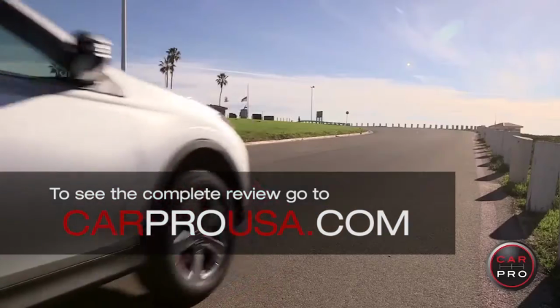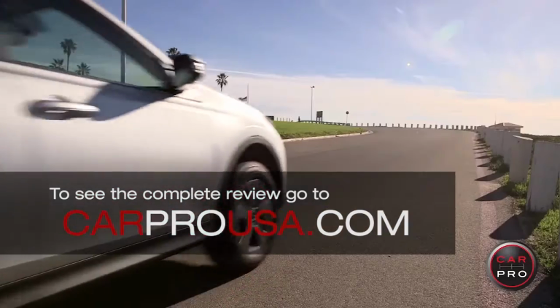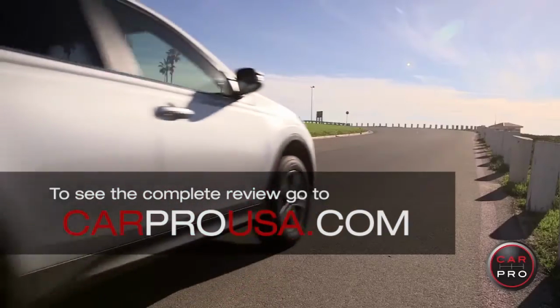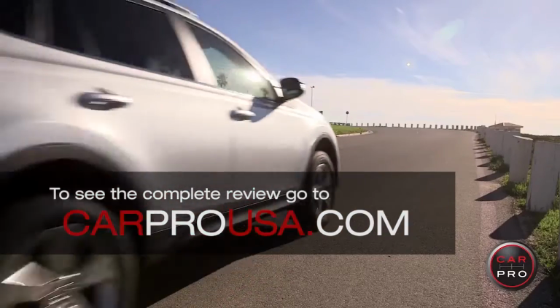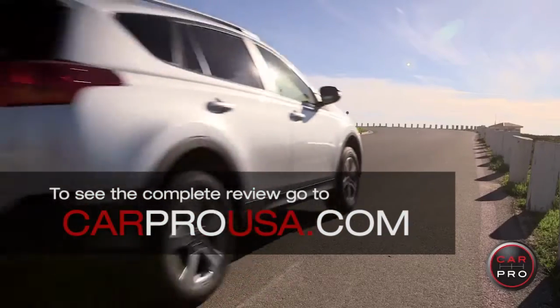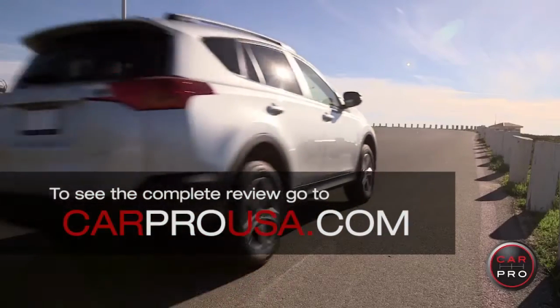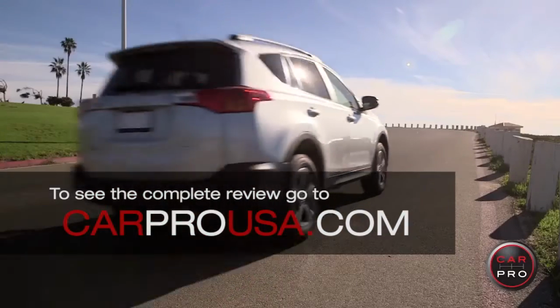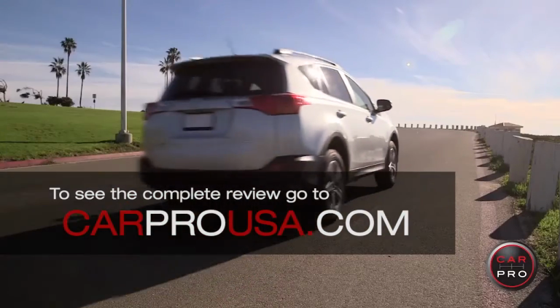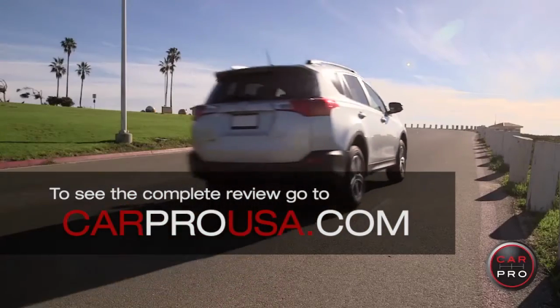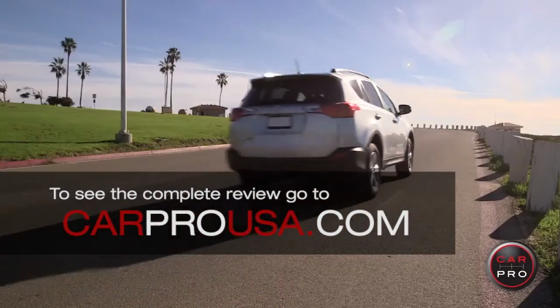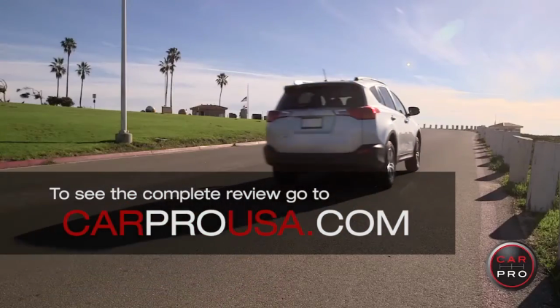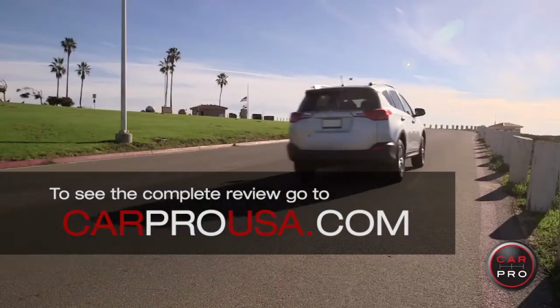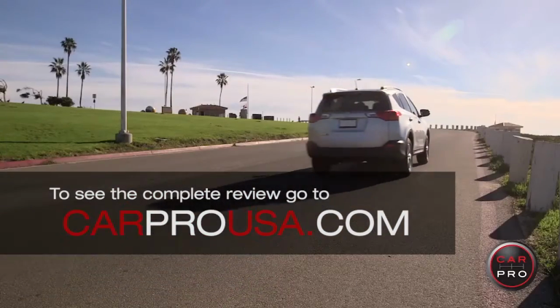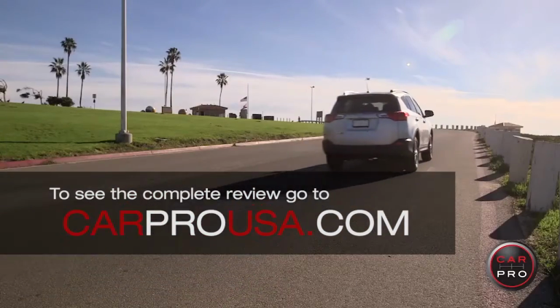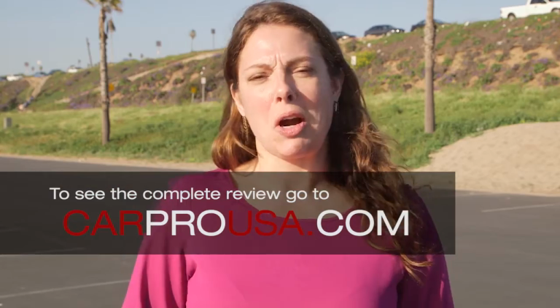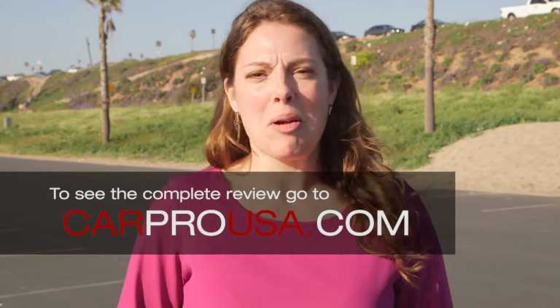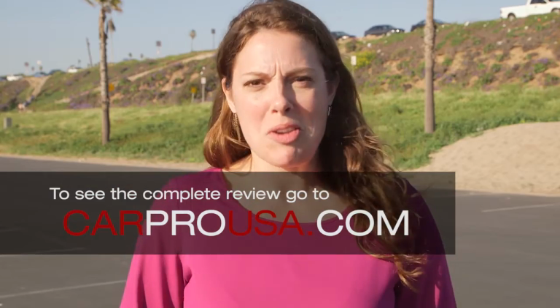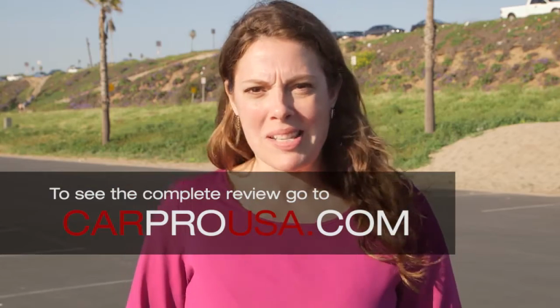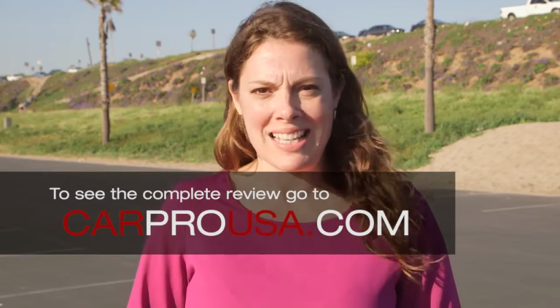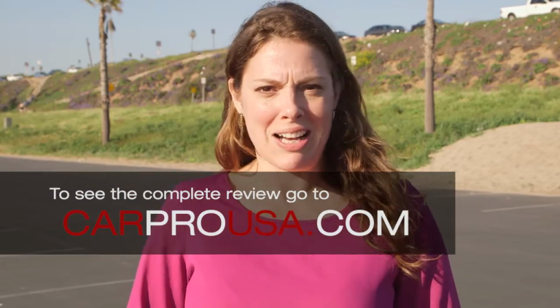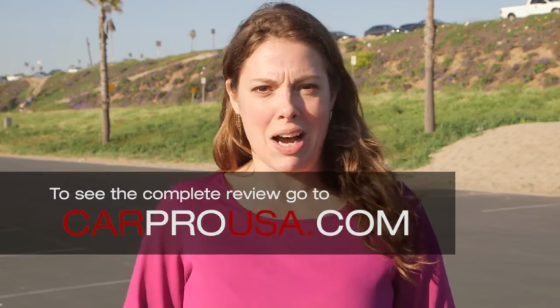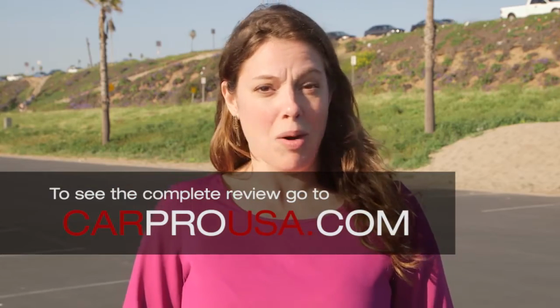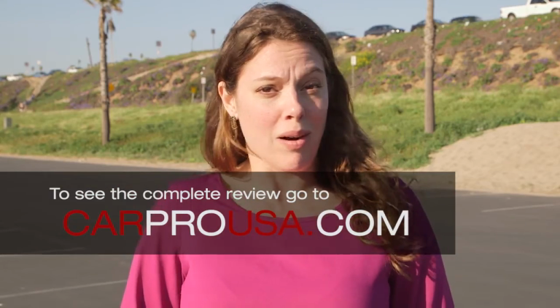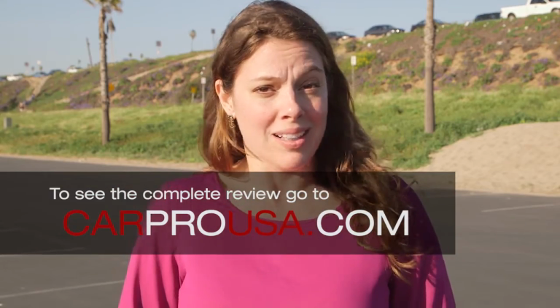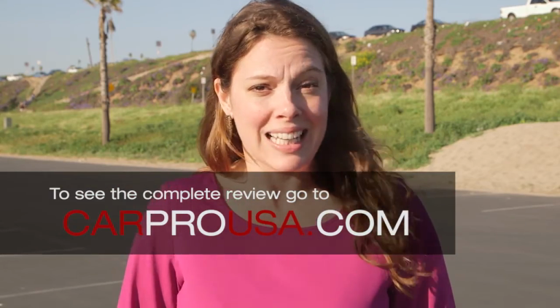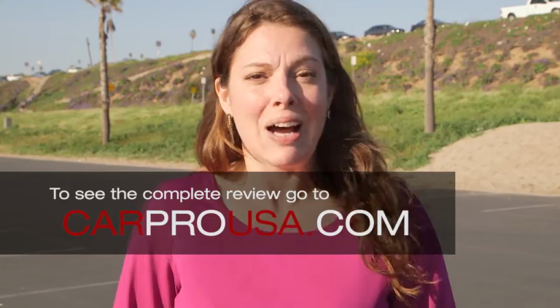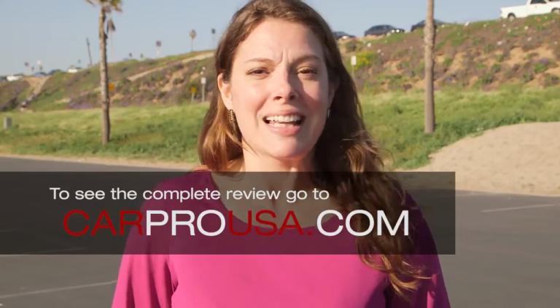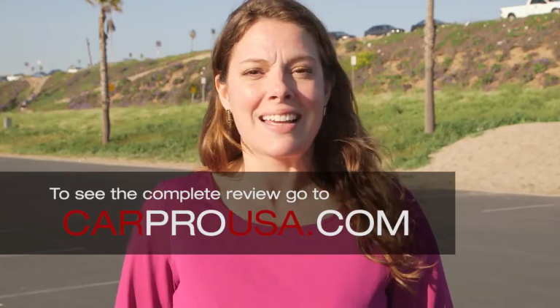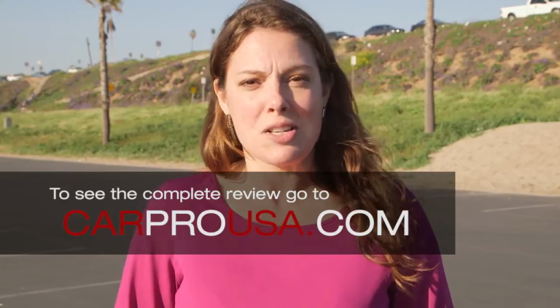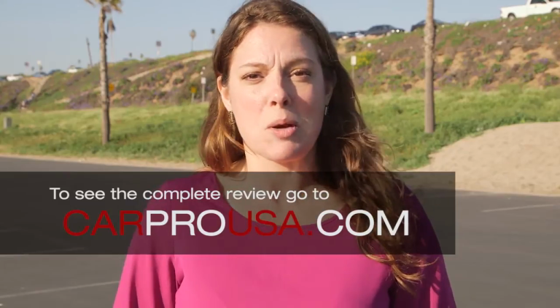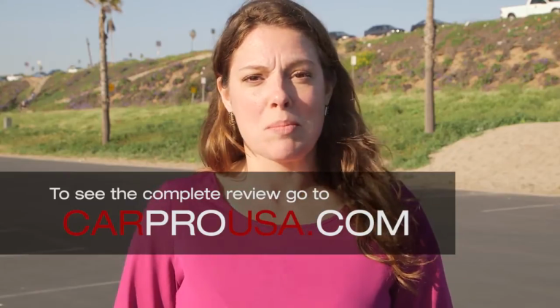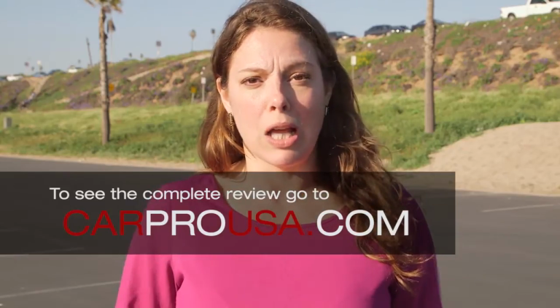To see the complete CarPro review, visit CarProUSA.com or click on the link in the description below.